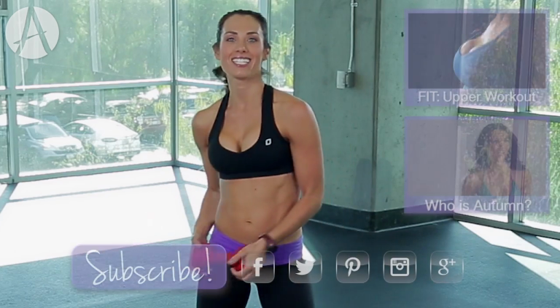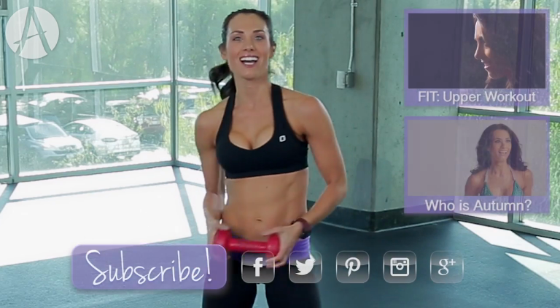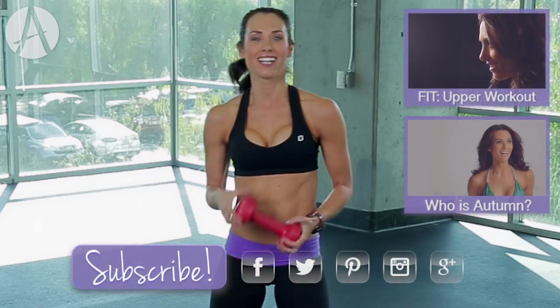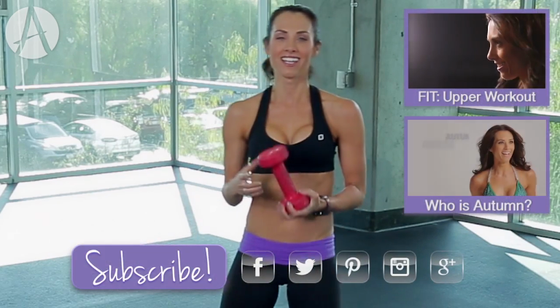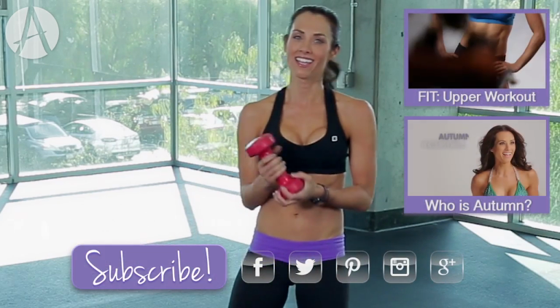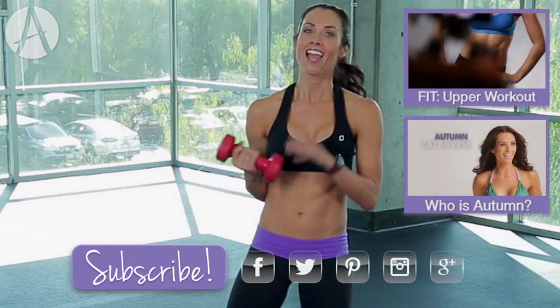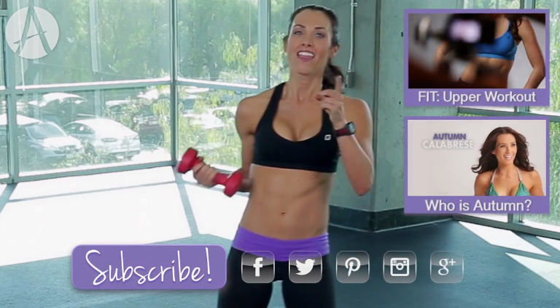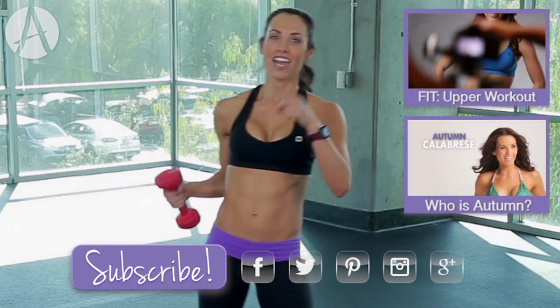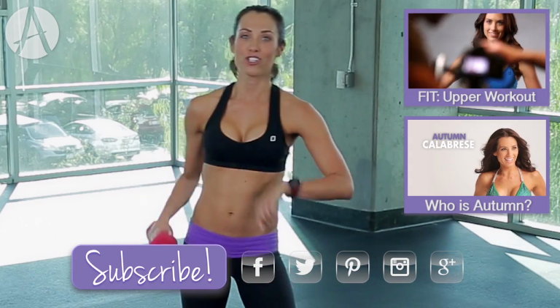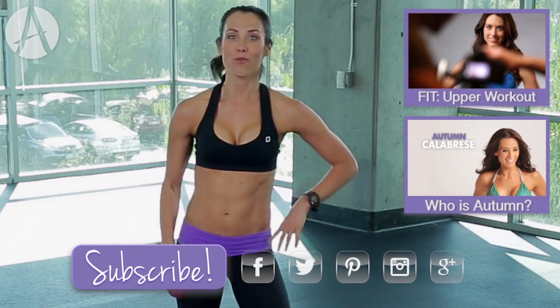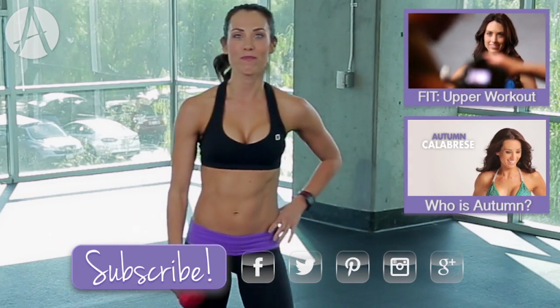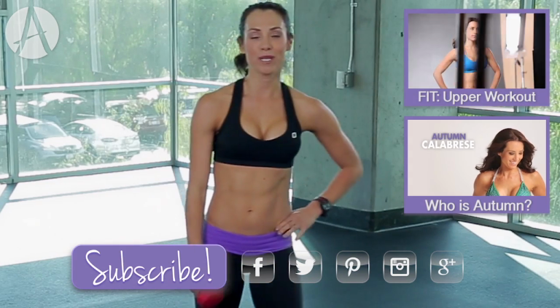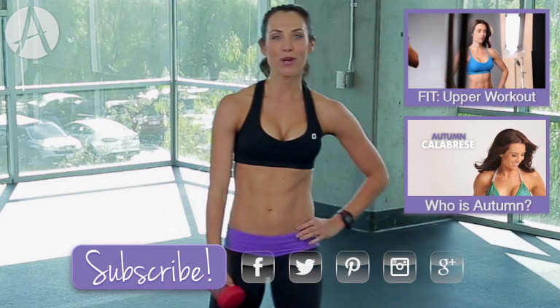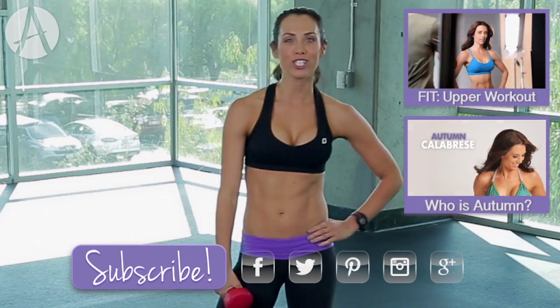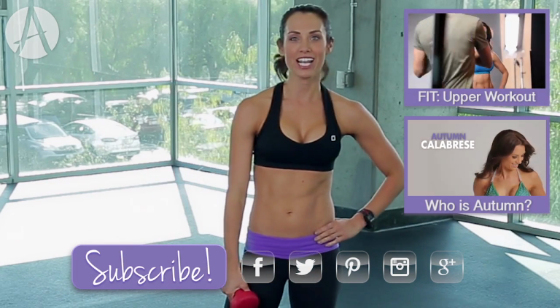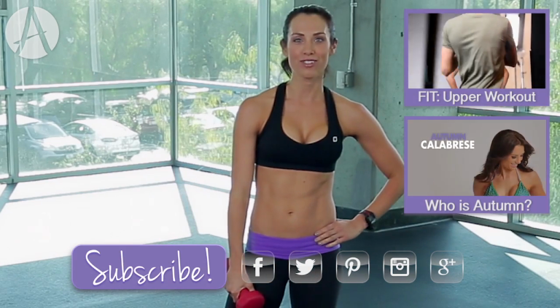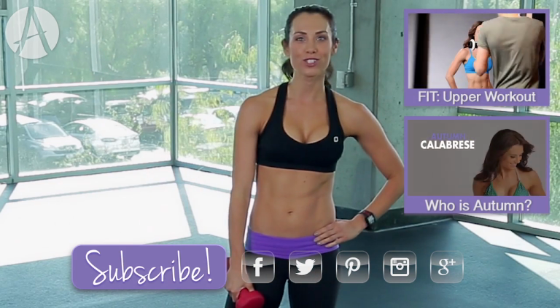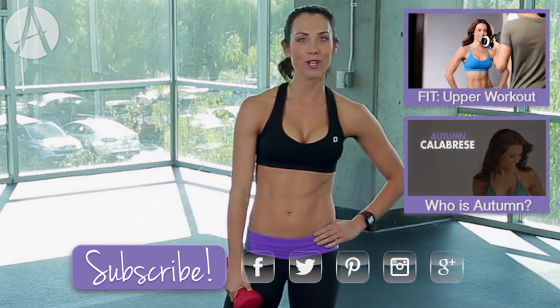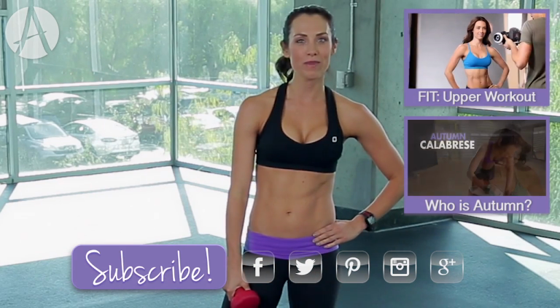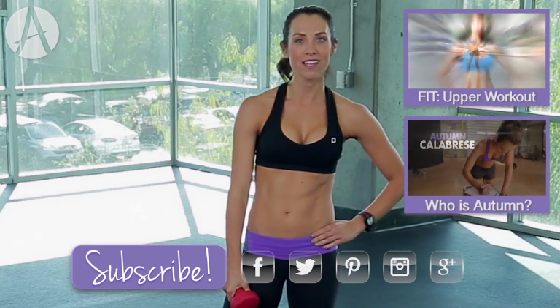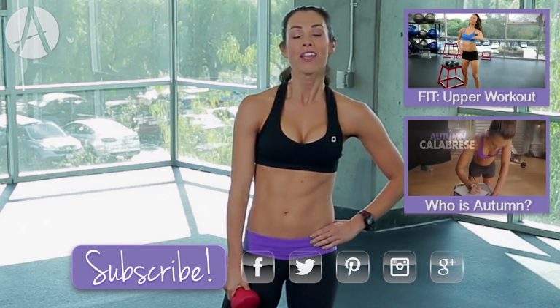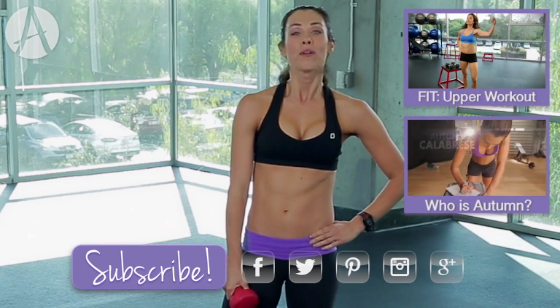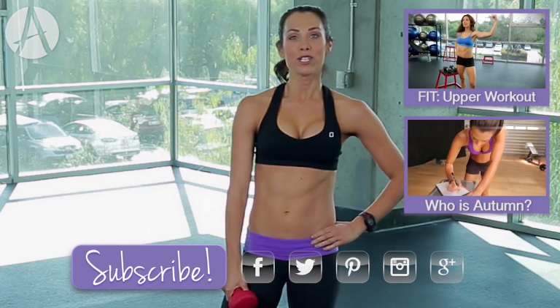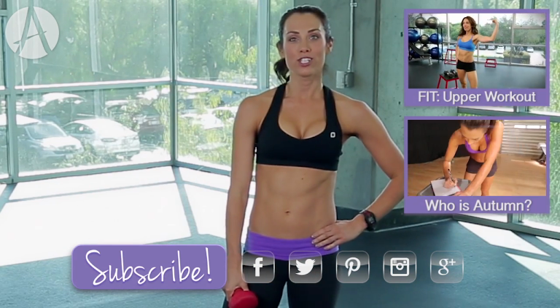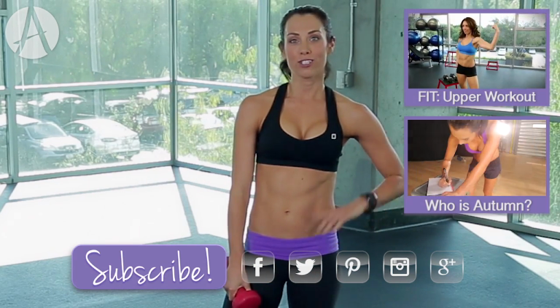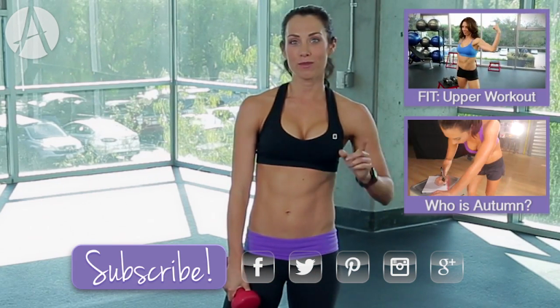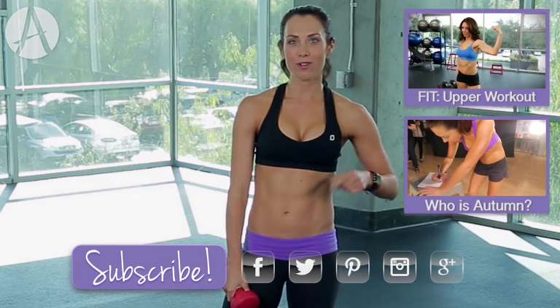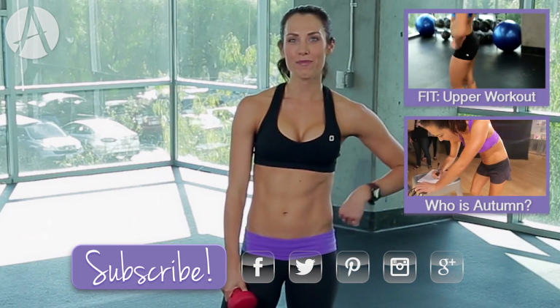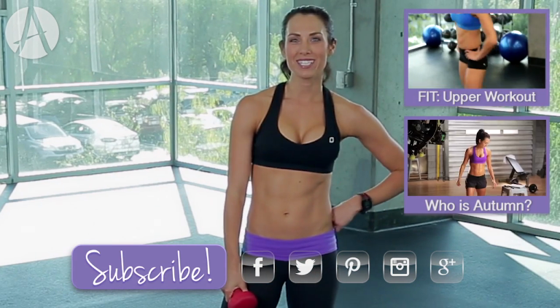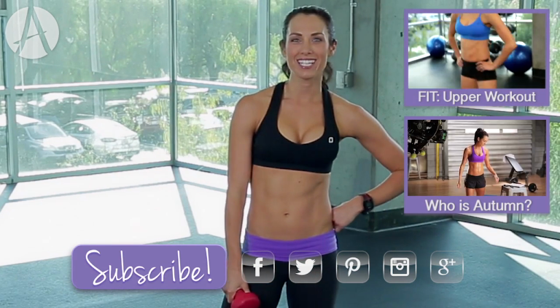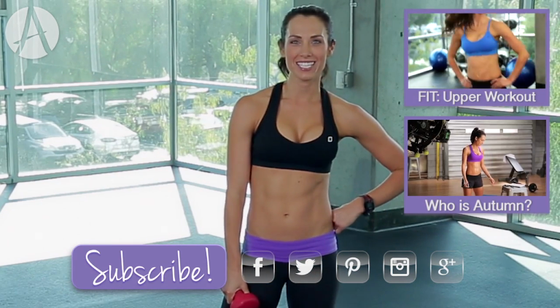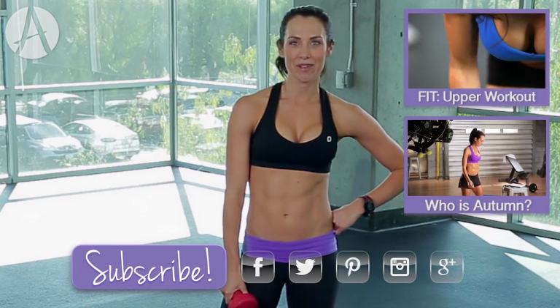Nicely done! That is your one-minute push. Thanks for joining me — be sure to subscribe, I'll see you next time.